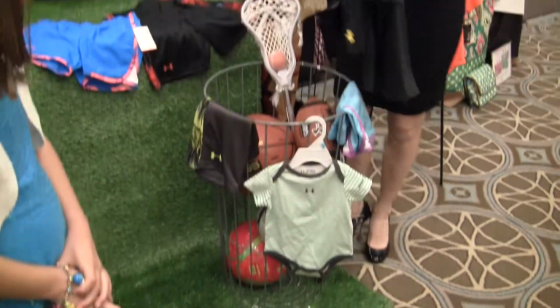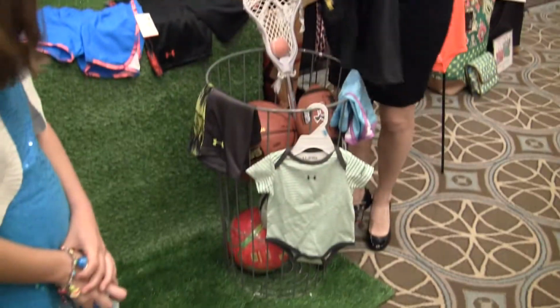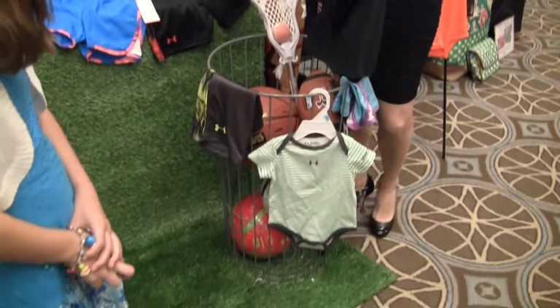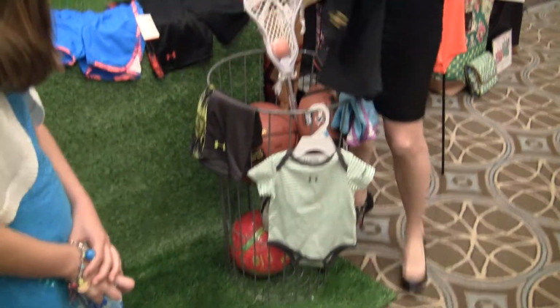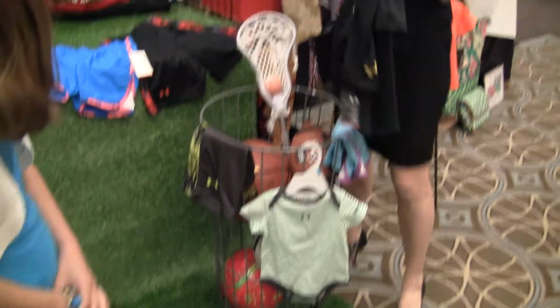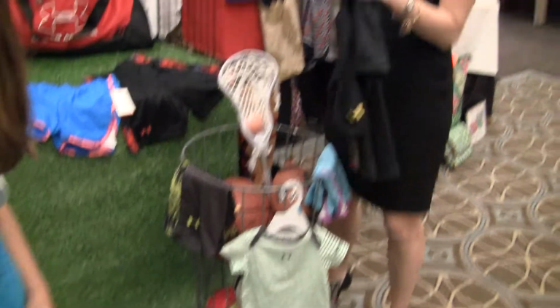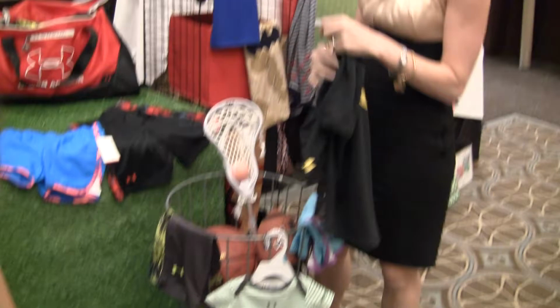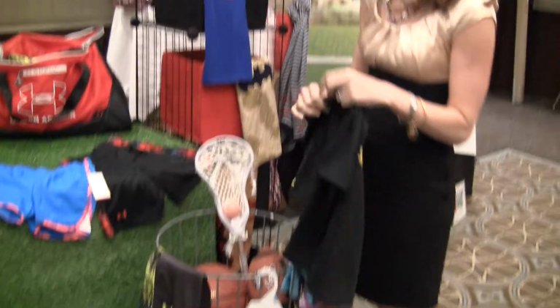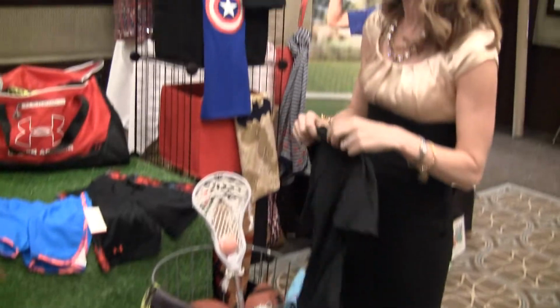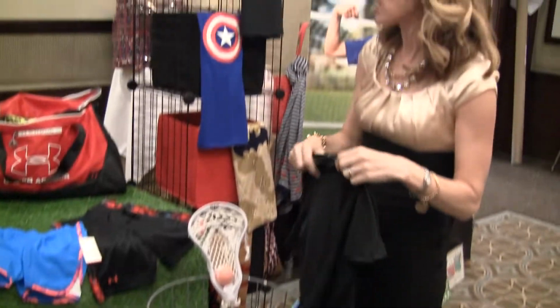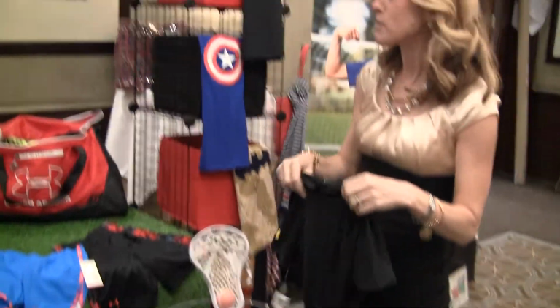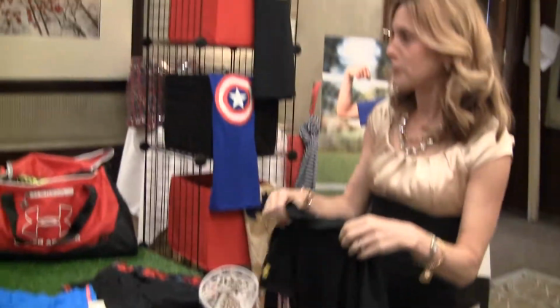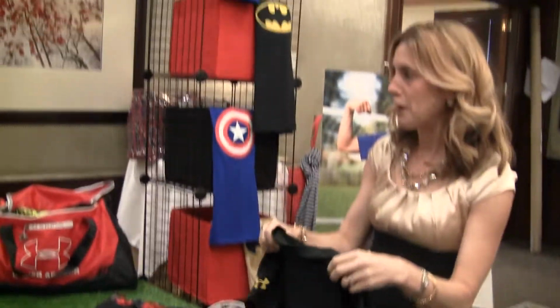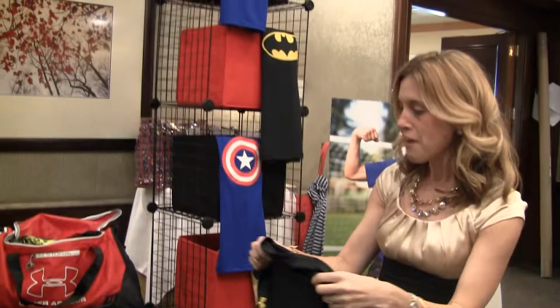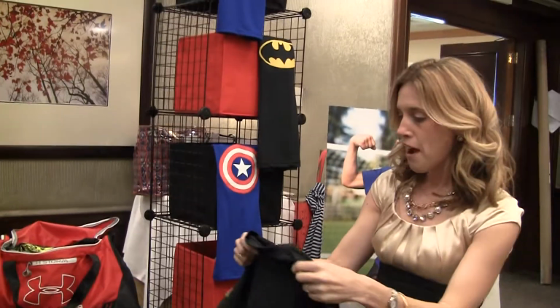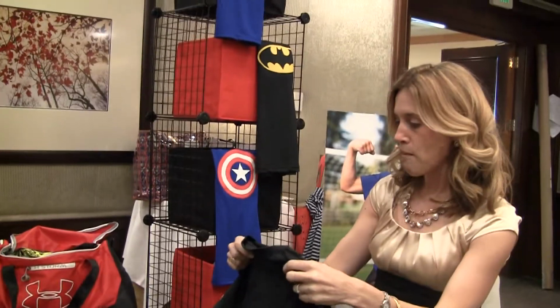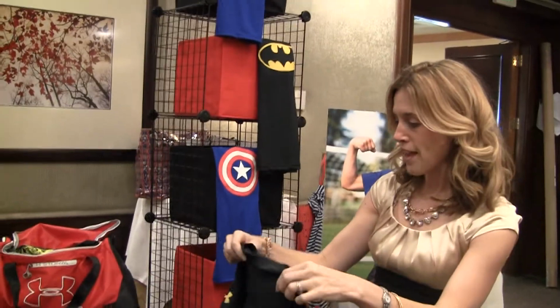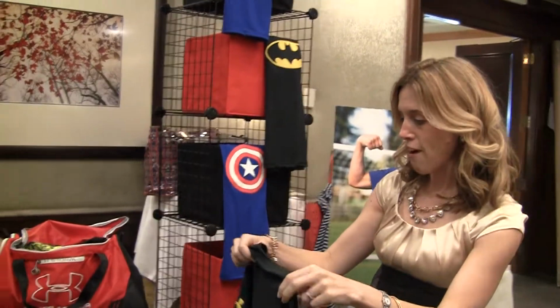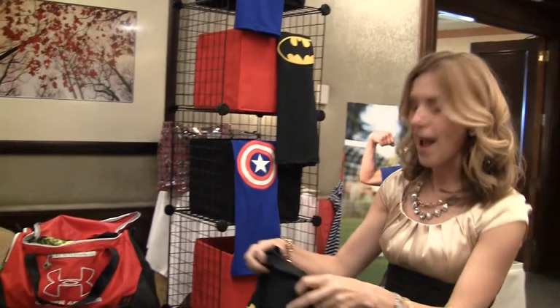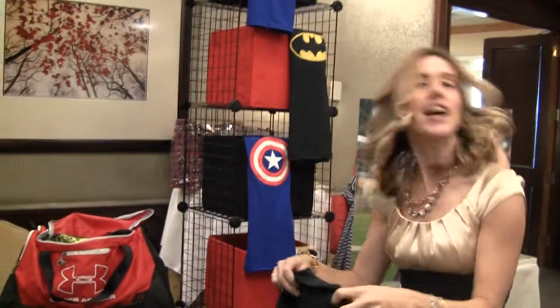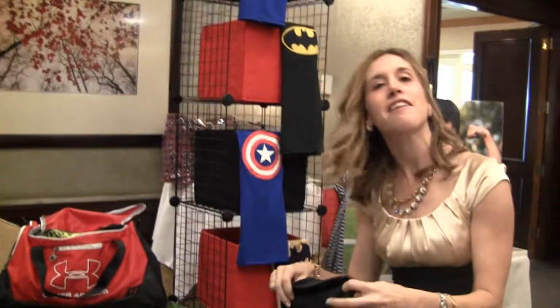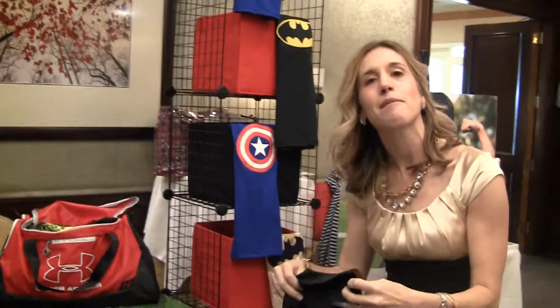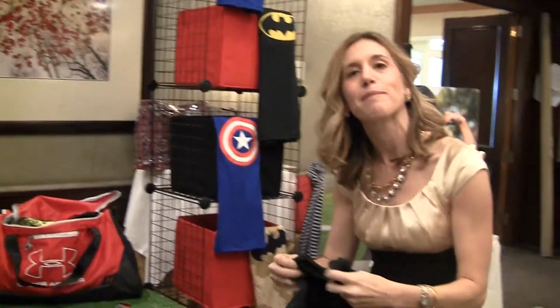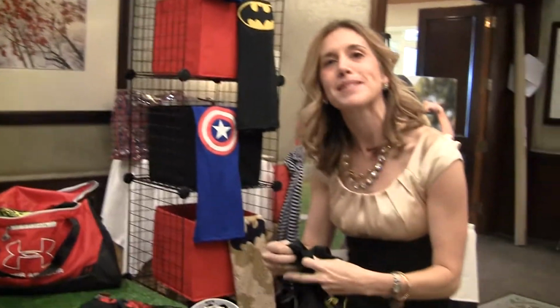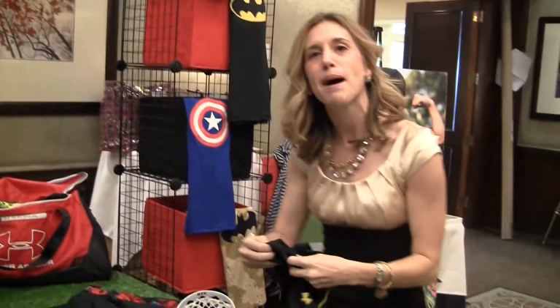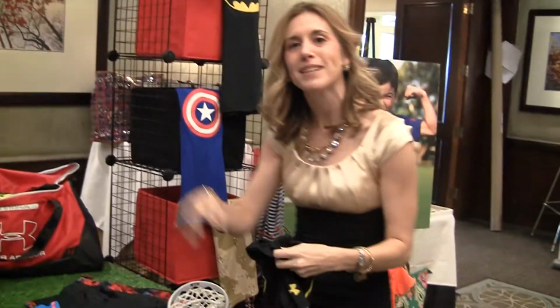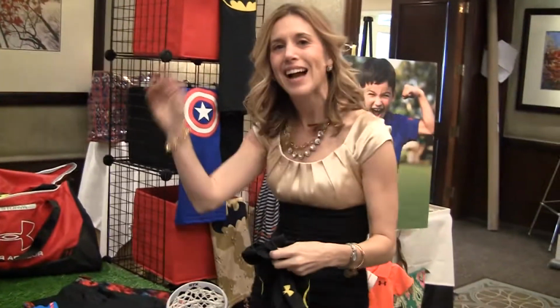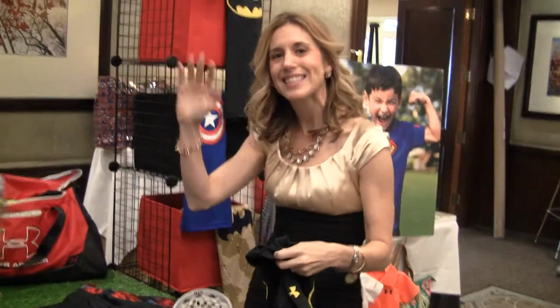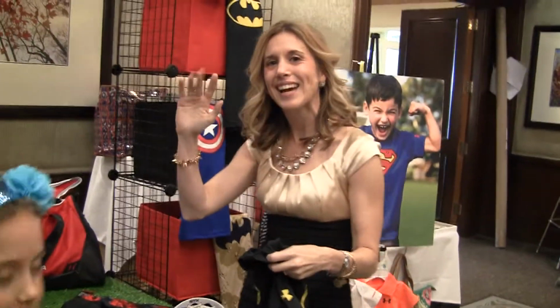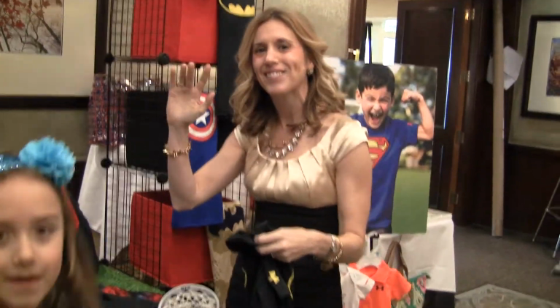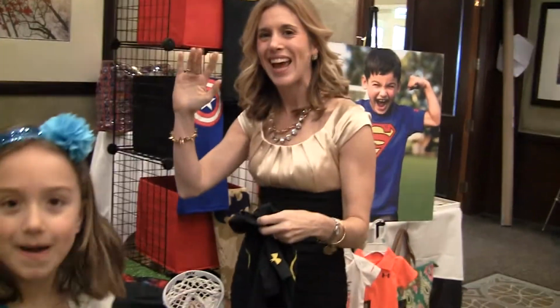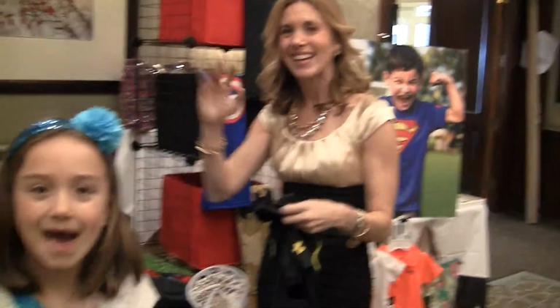So excited to be here. Excited to have Tommy Hilfiger and Under Armour here. This is the Mom Mixer guys. Bye!